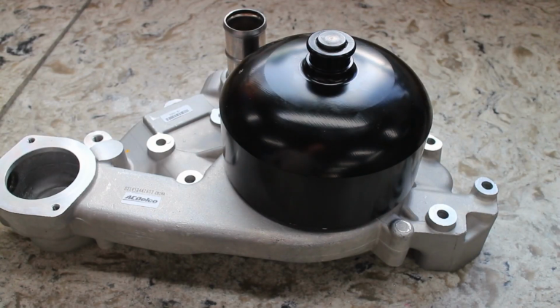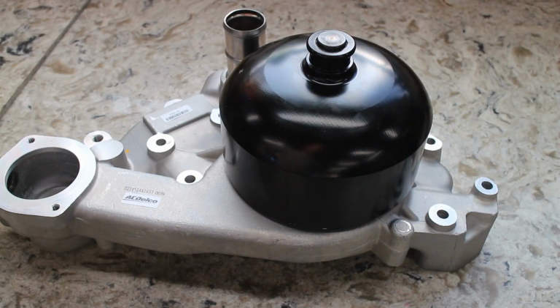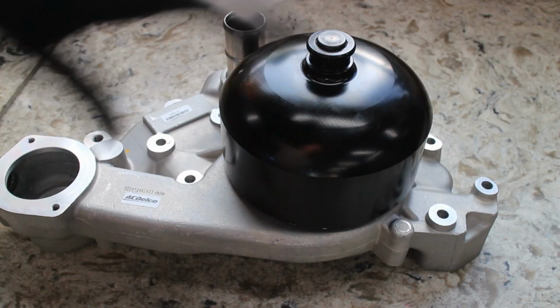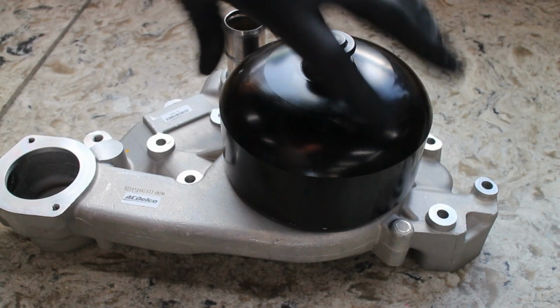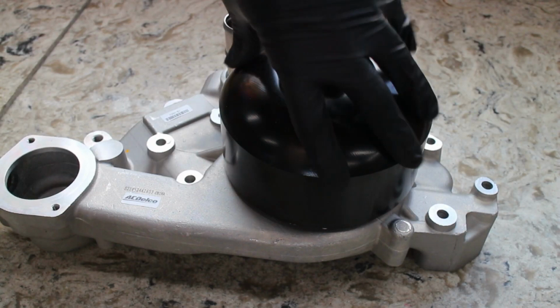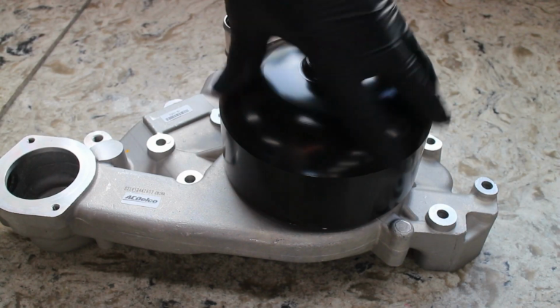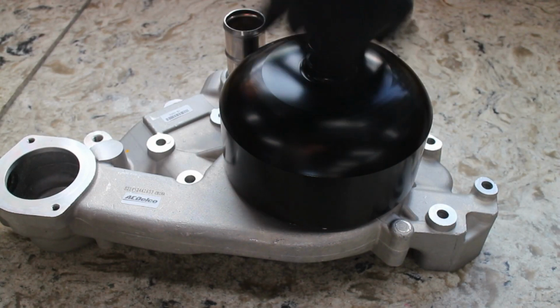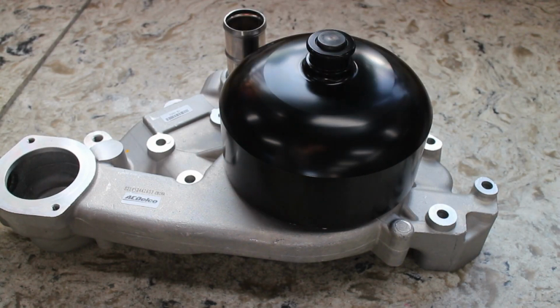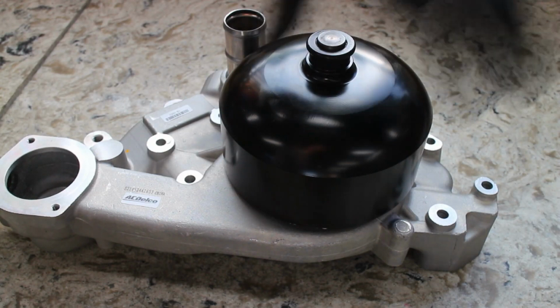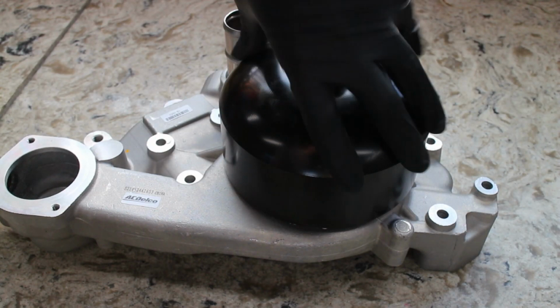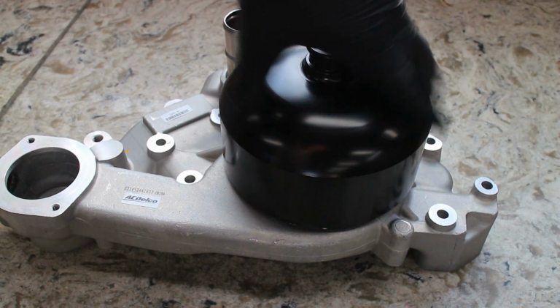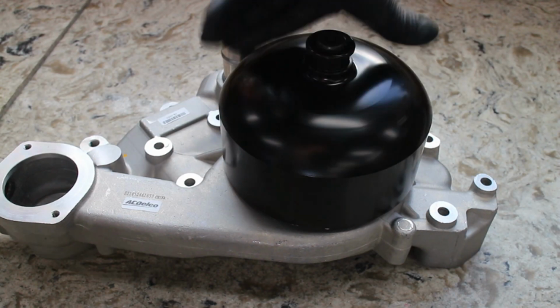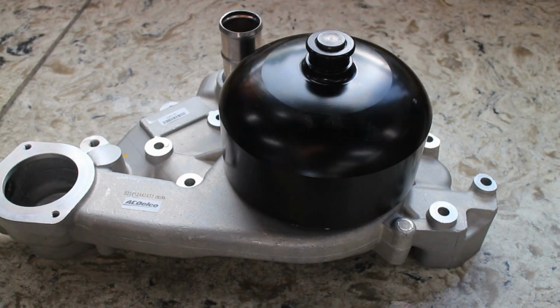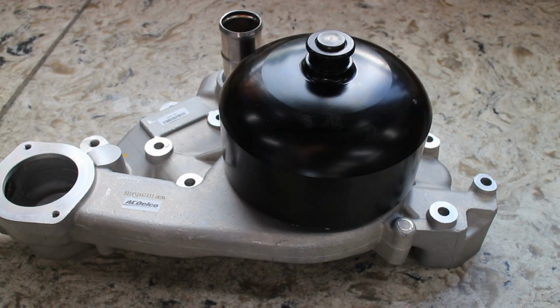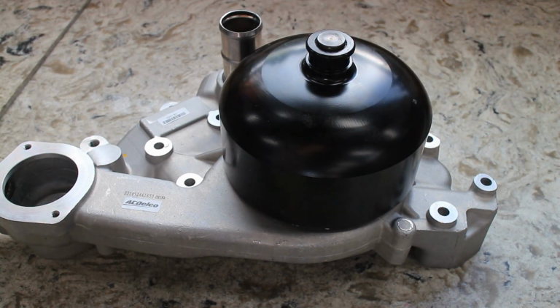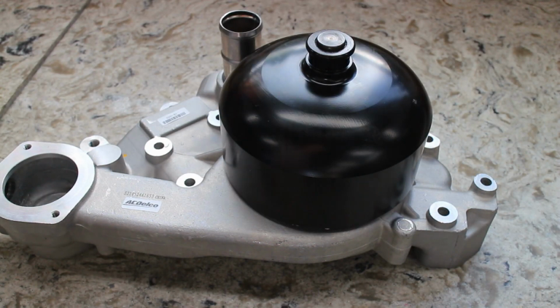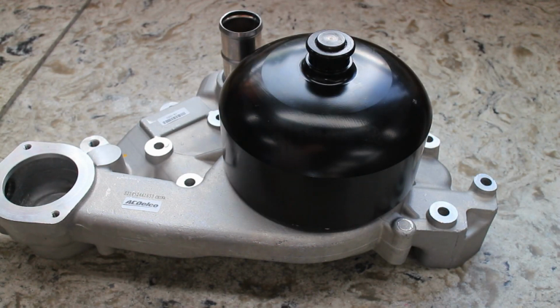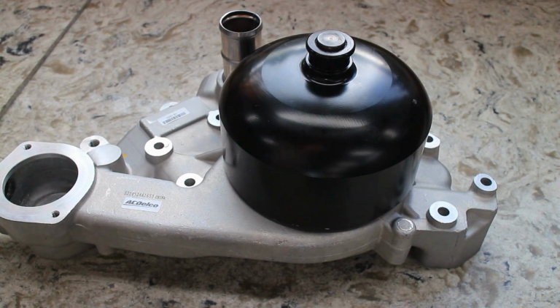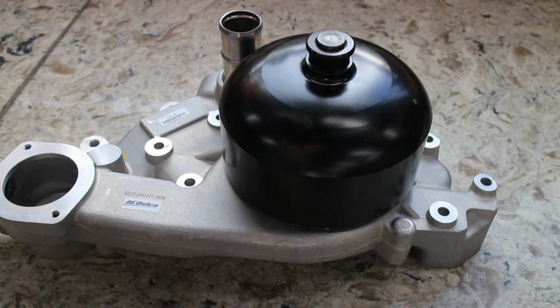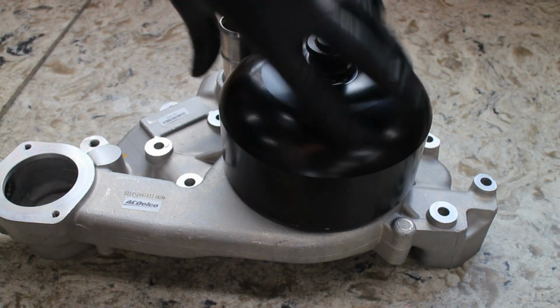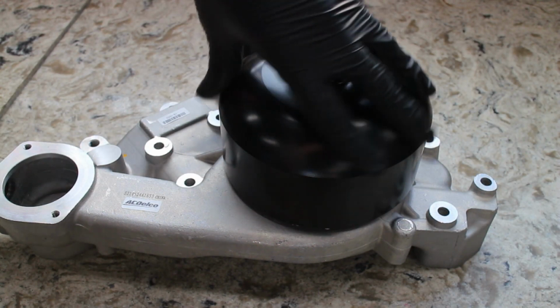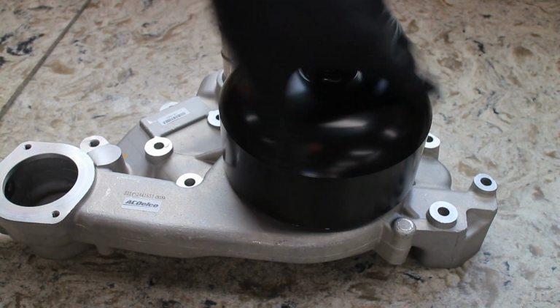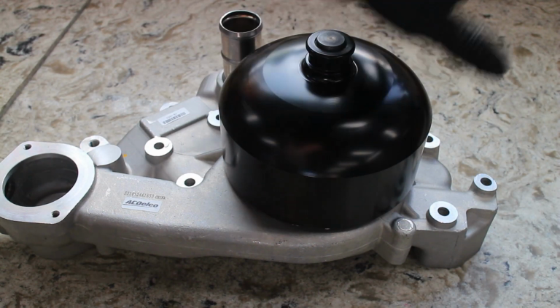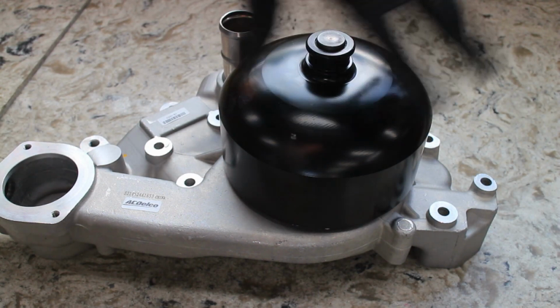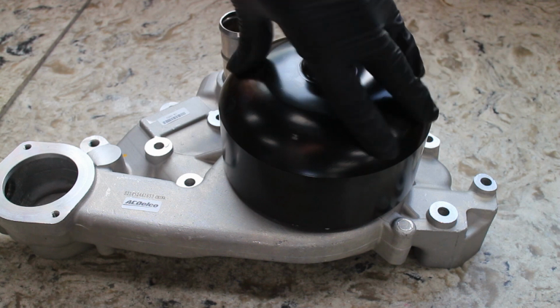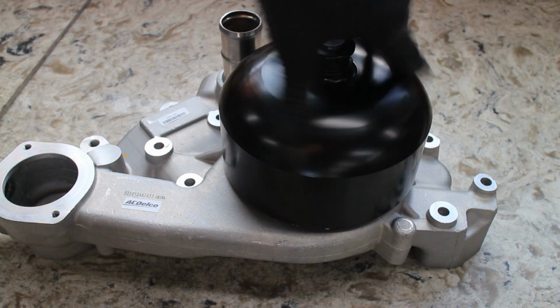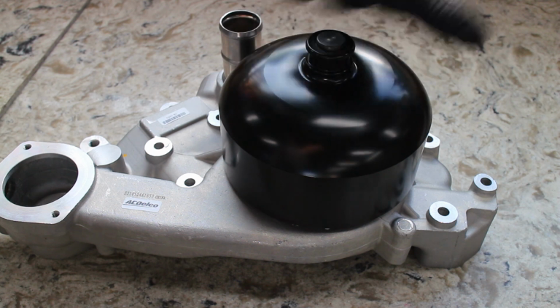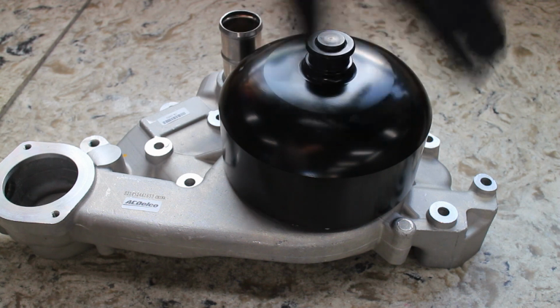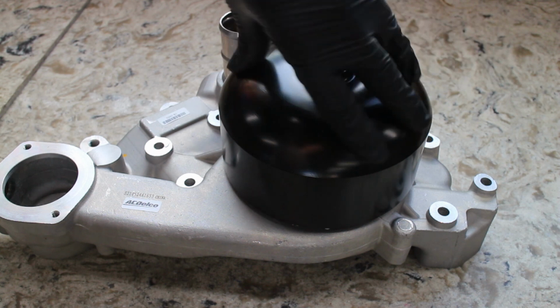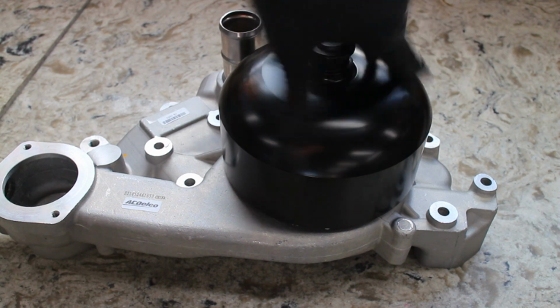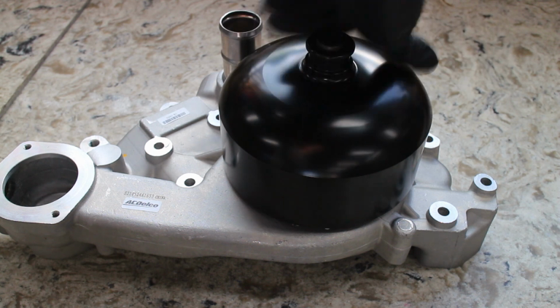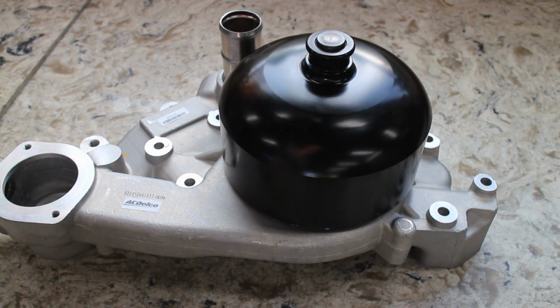This LS1 is in a 3rd gen Camaro and not a 4th gen Camaro, but the process is about the same.